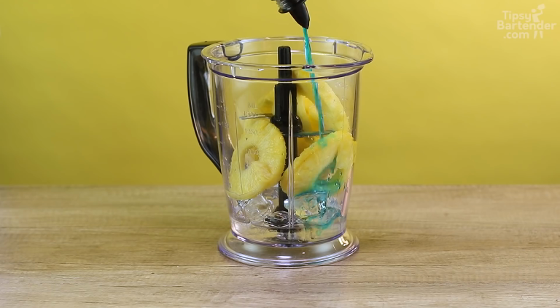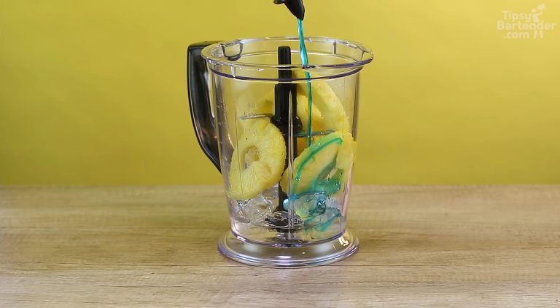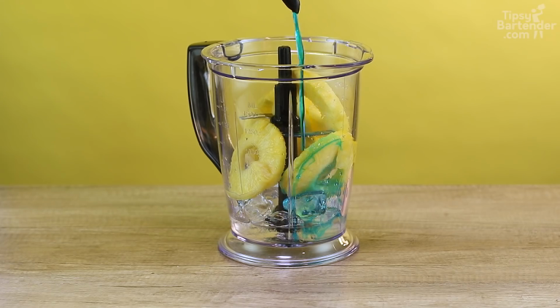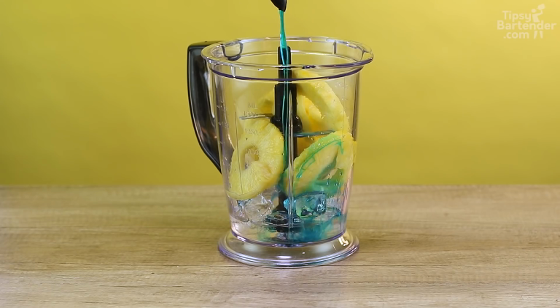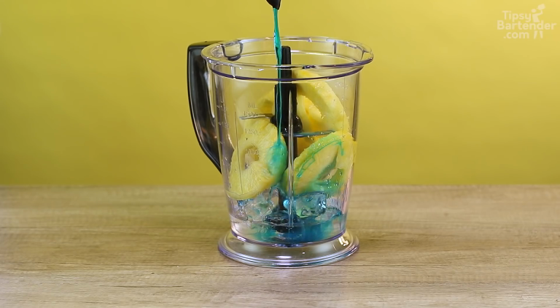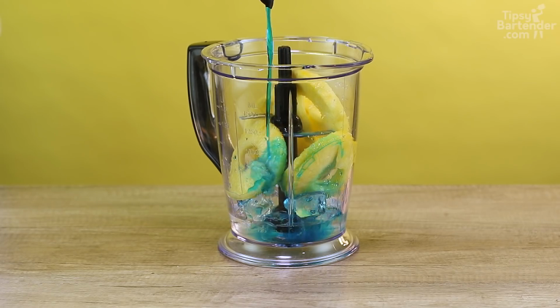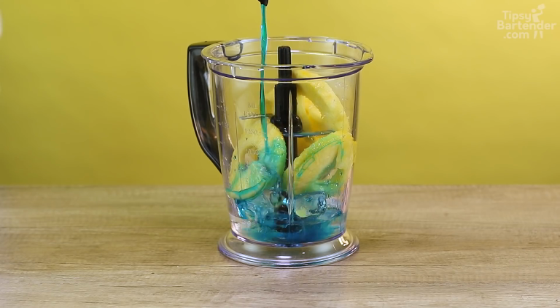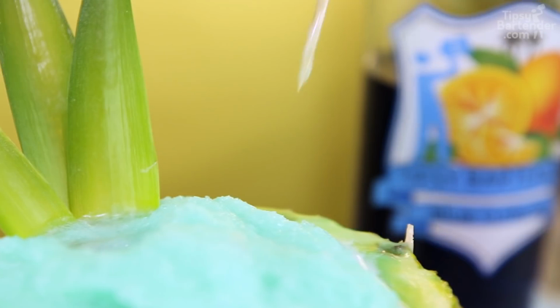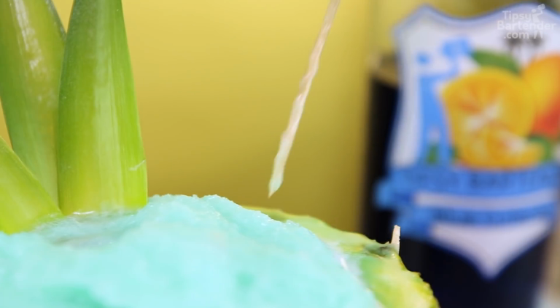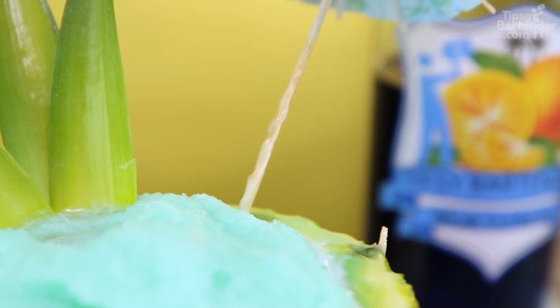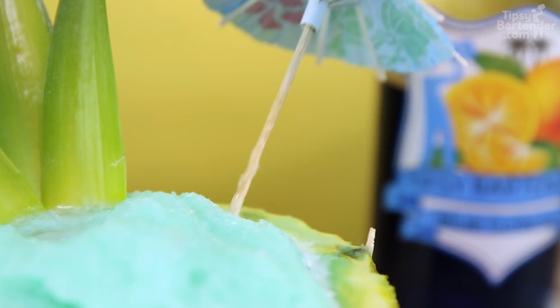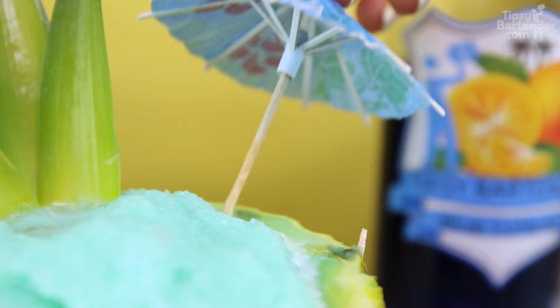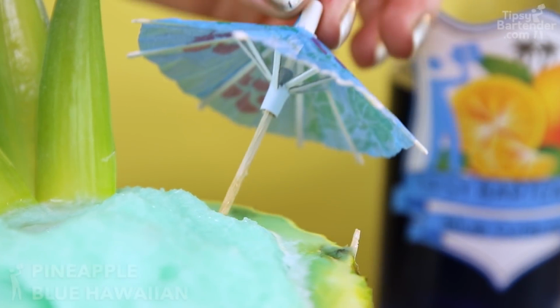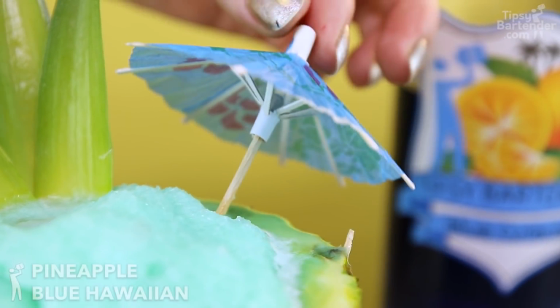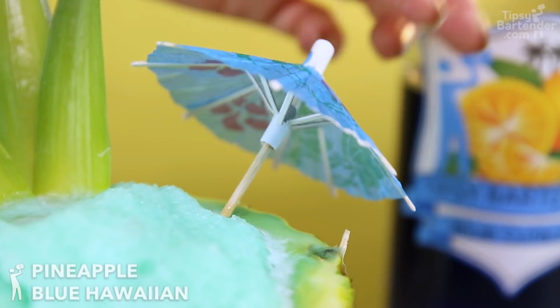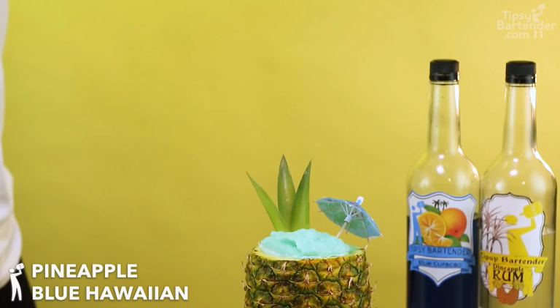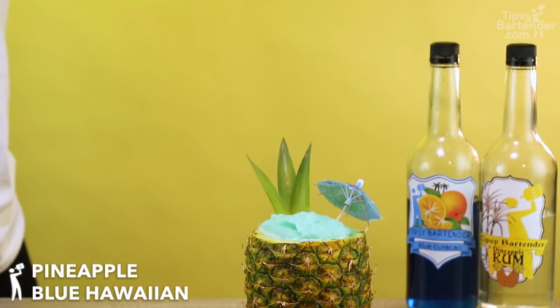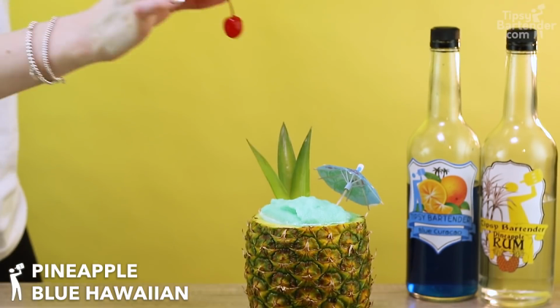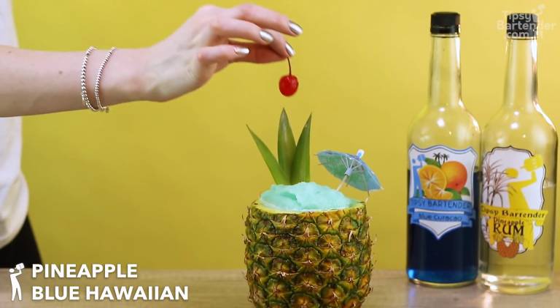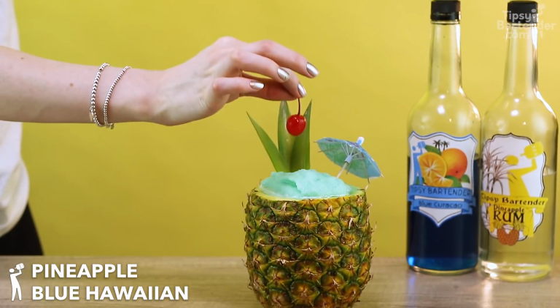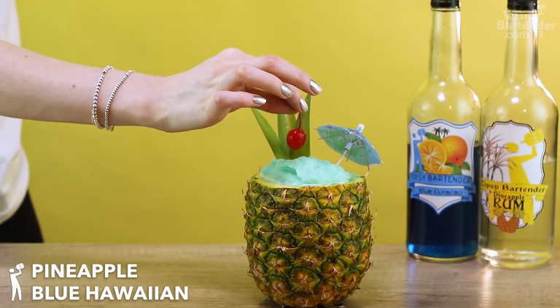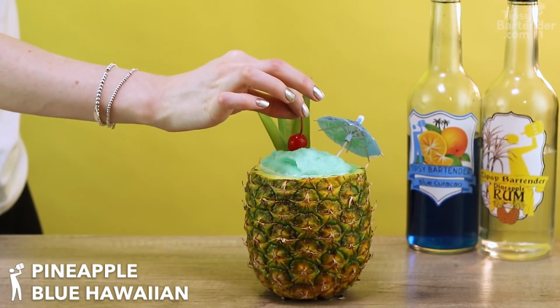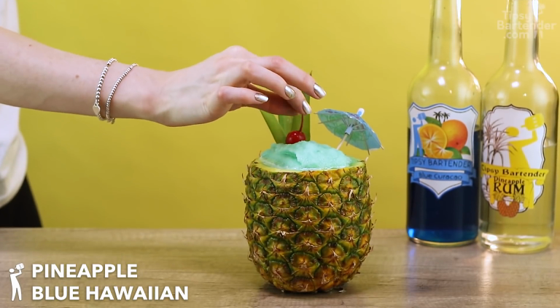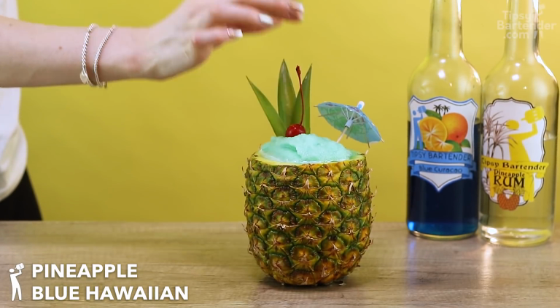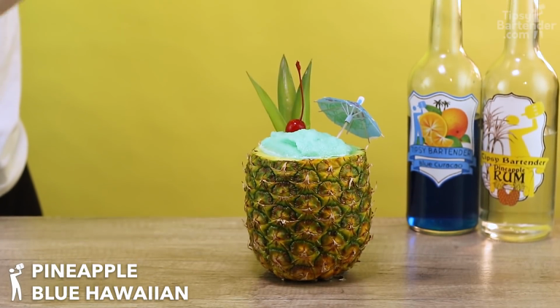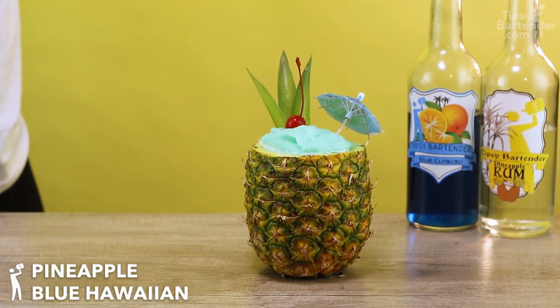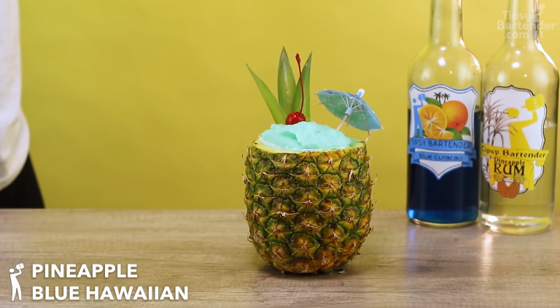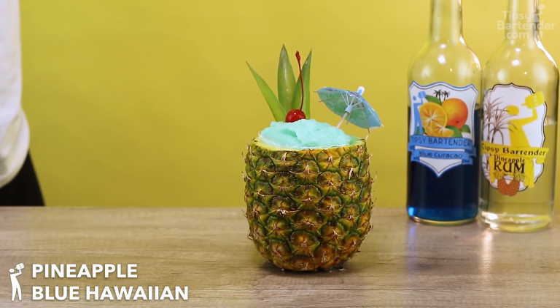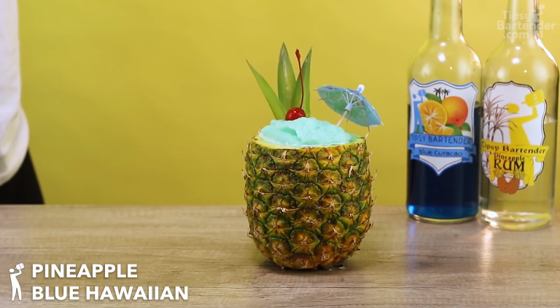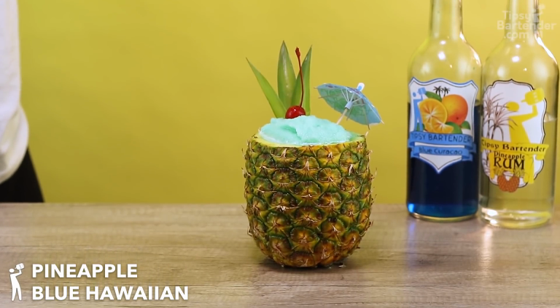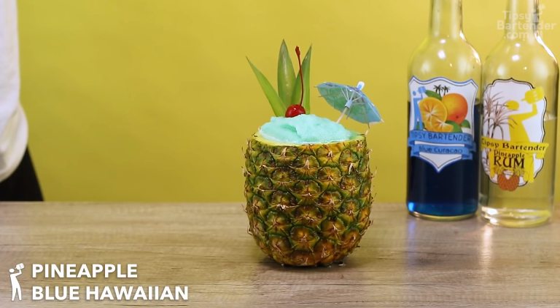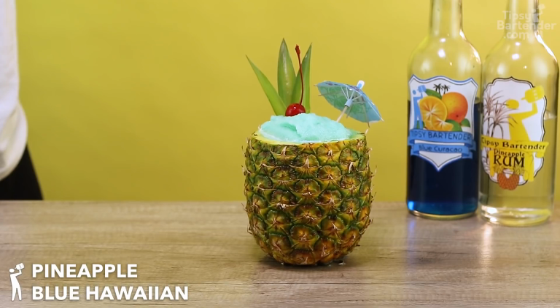Ladies and gentlemen, y'all know what this is? It's a blue Hawaiian, the pineapple blue Hawaiian!